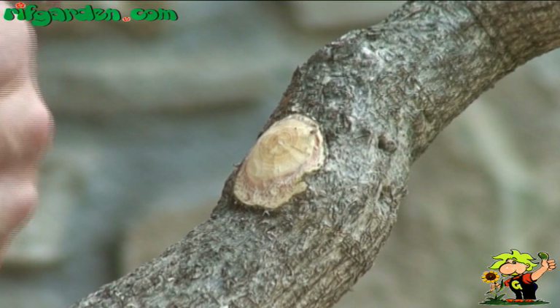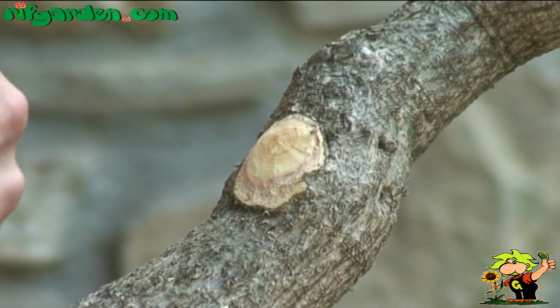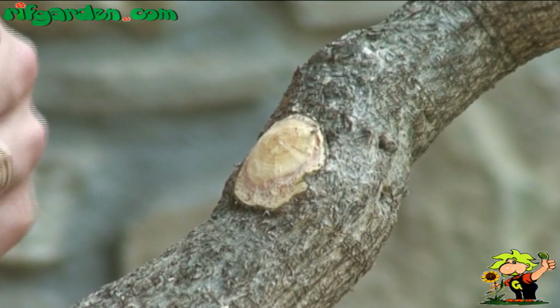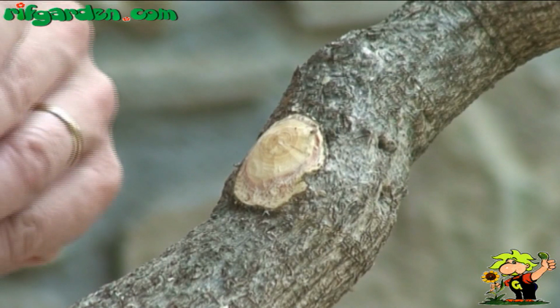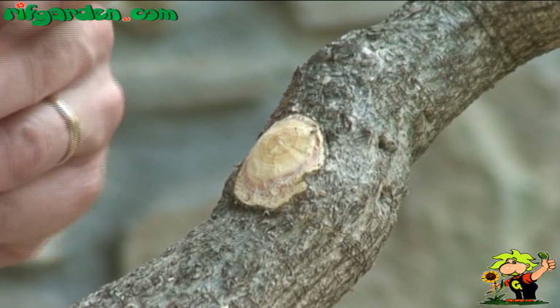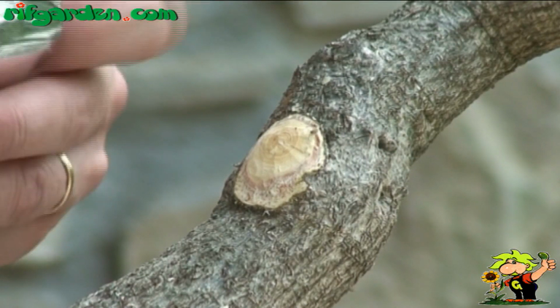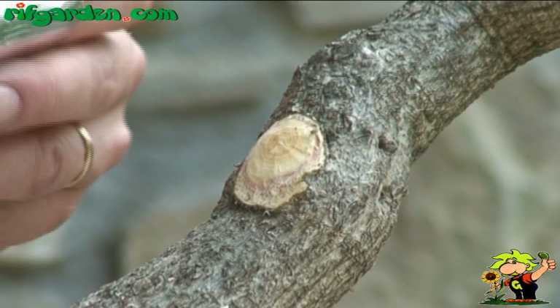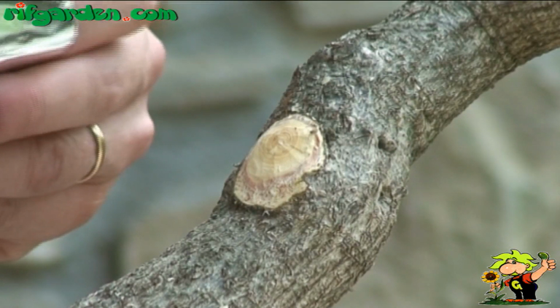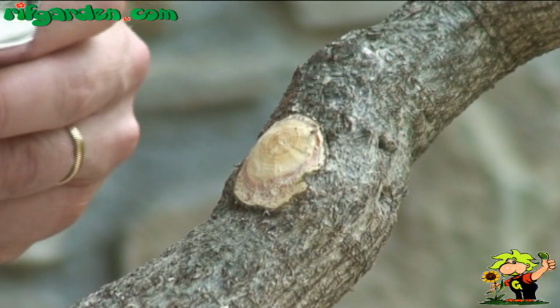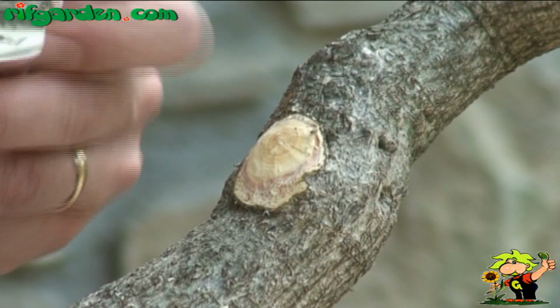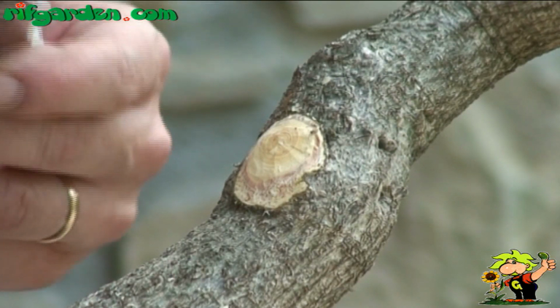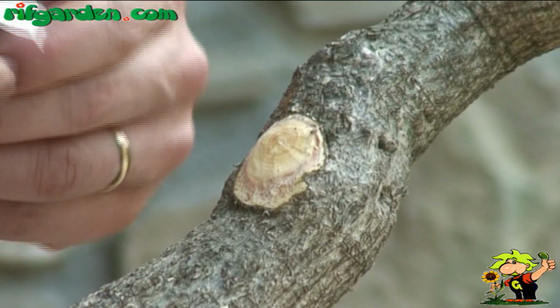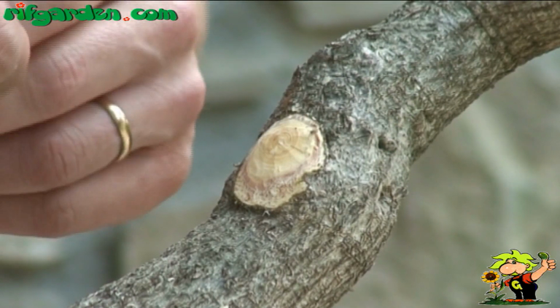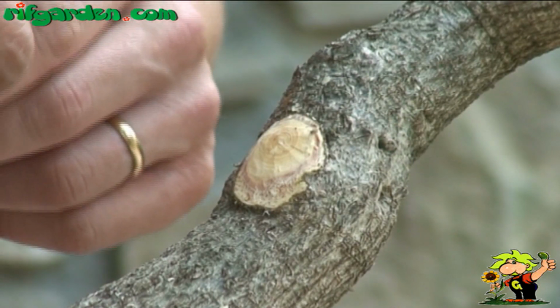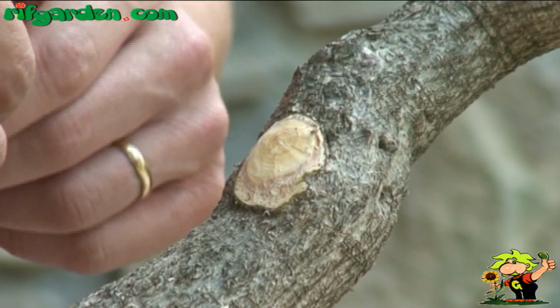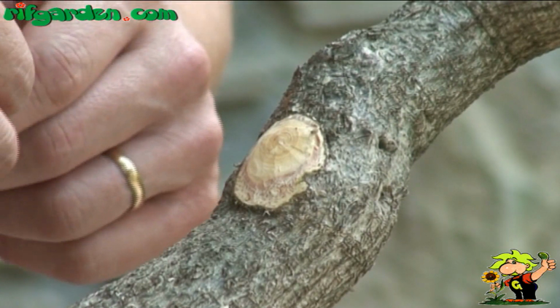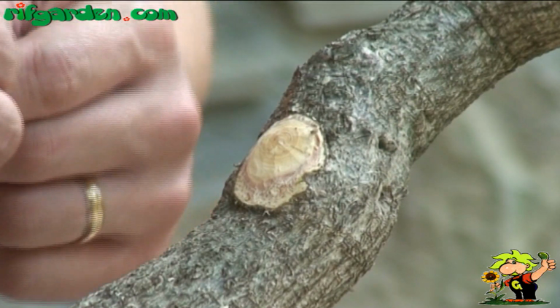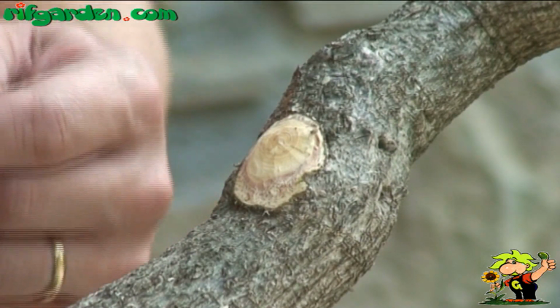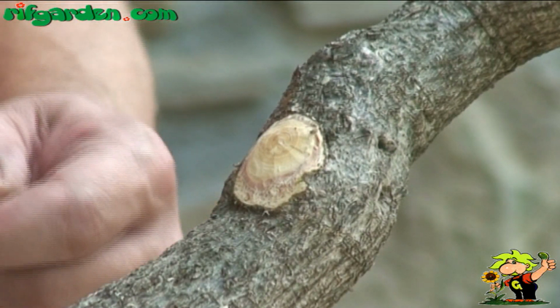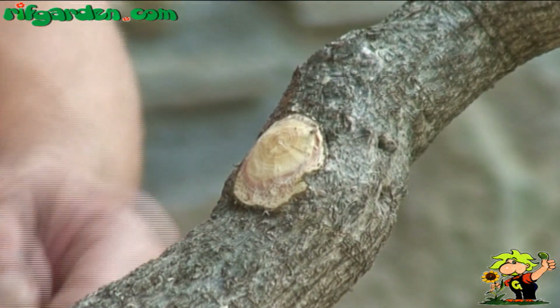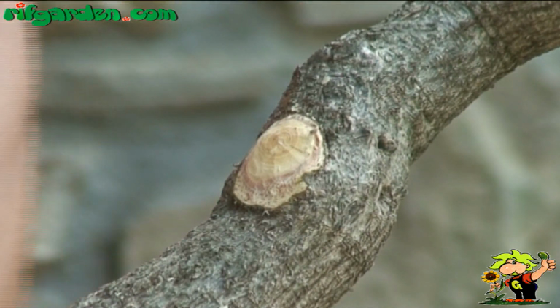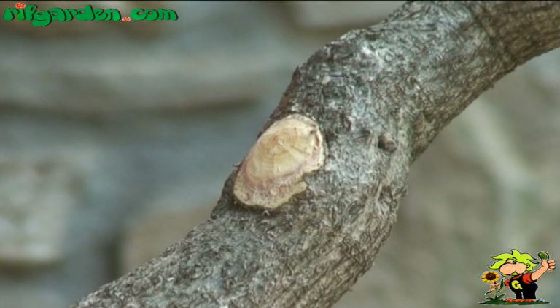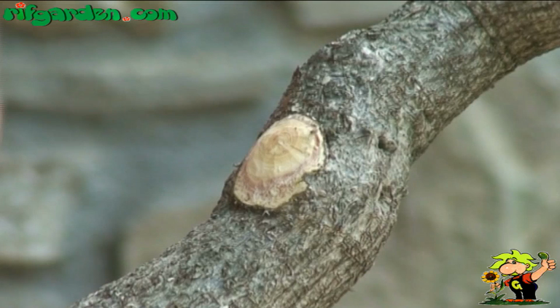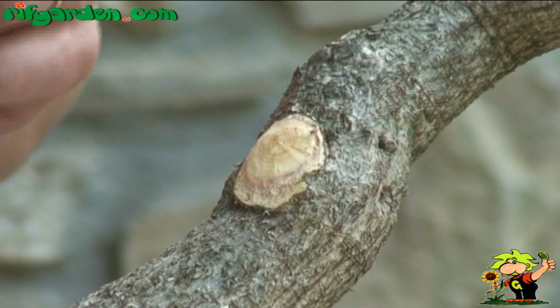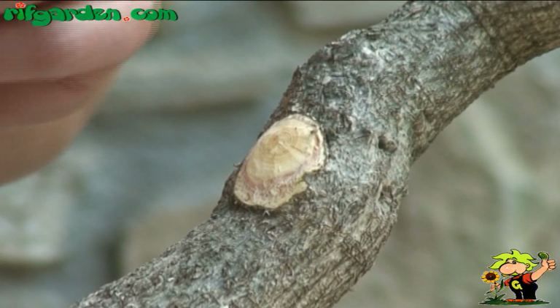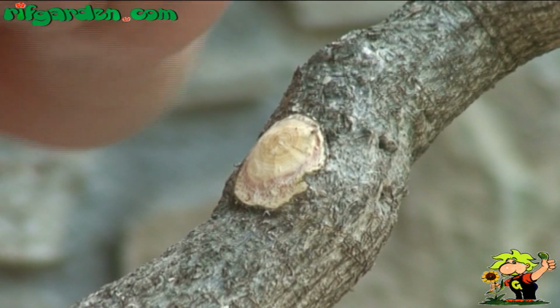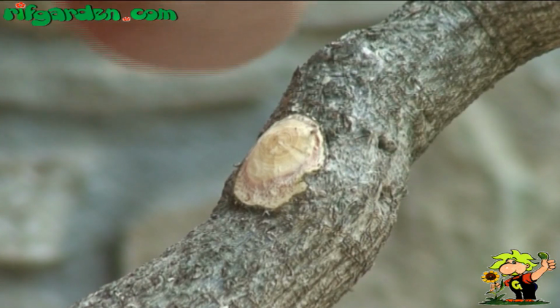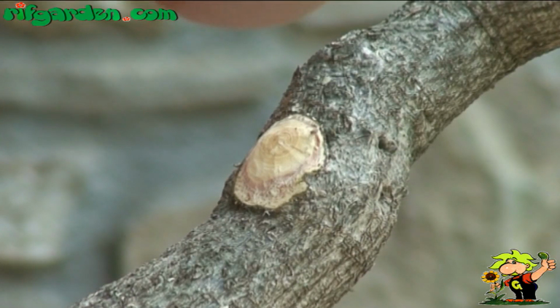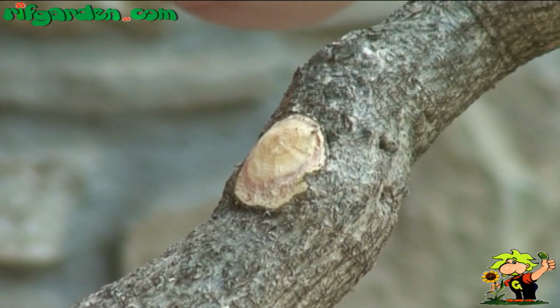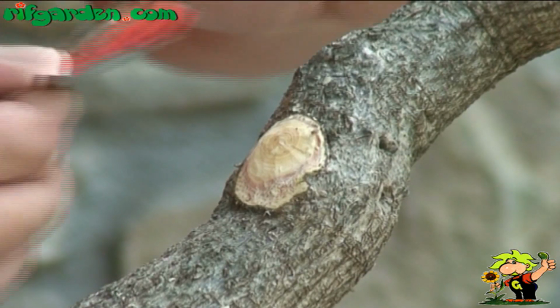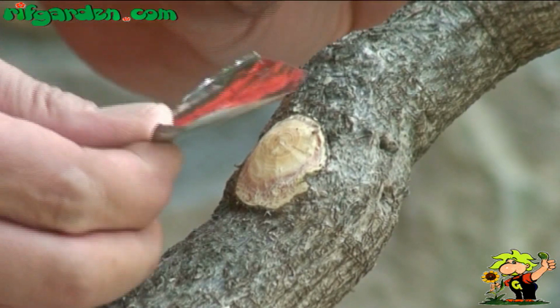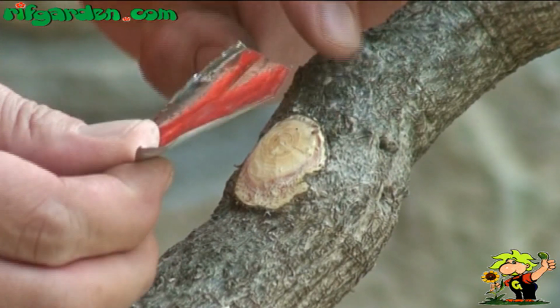At this point you should cover the wound with metallic film, which will adhere best if you use your fingers and the handle of the gin knife.